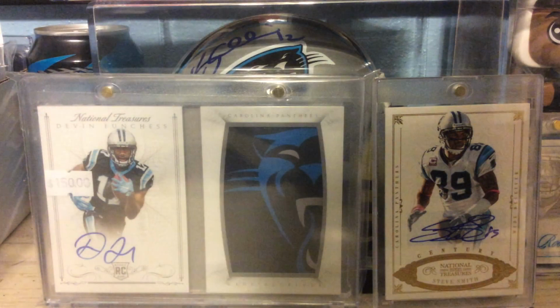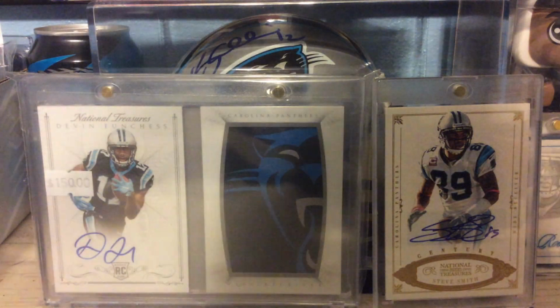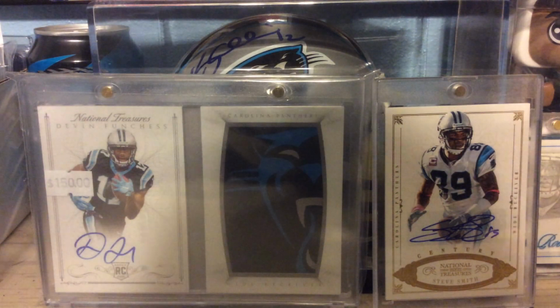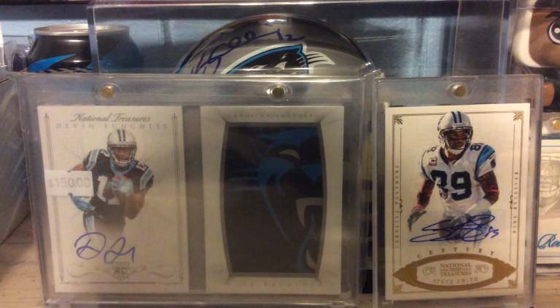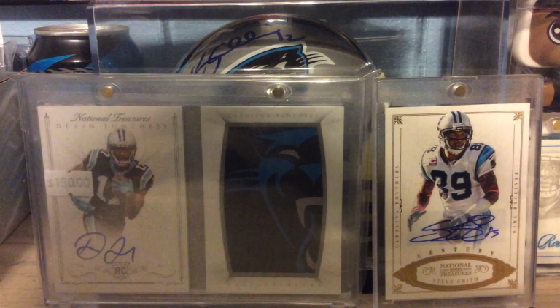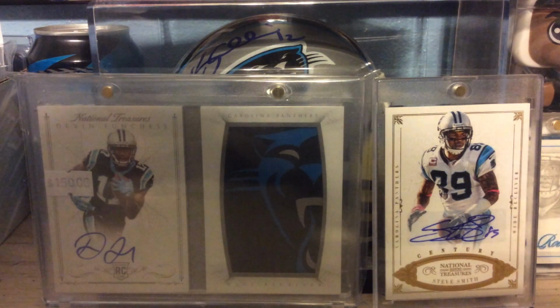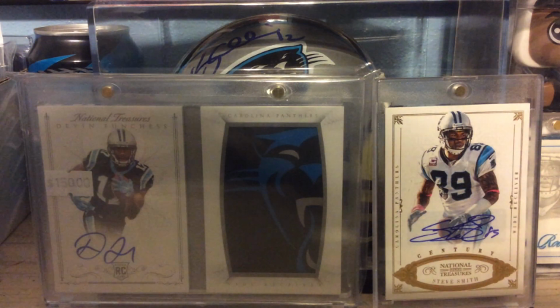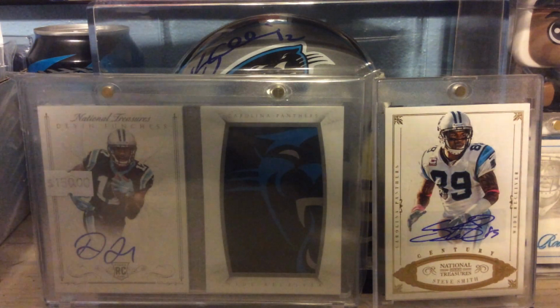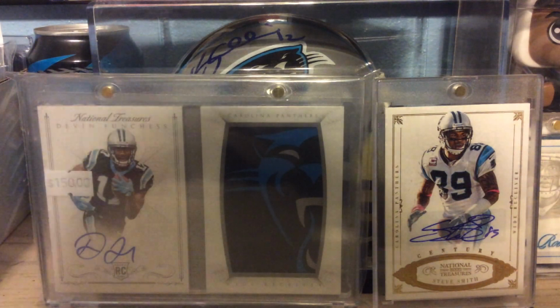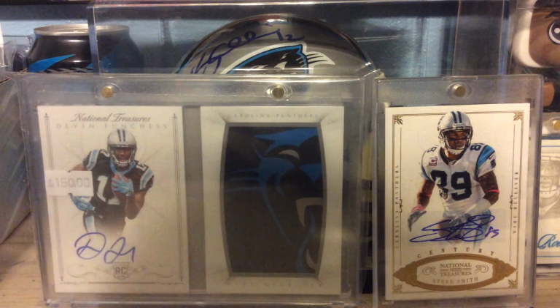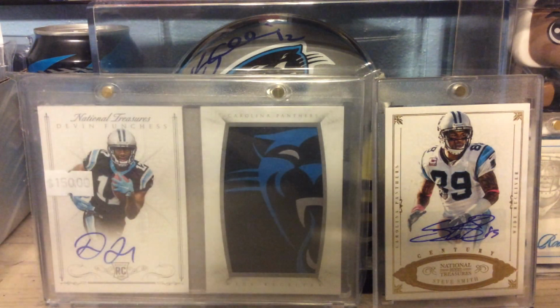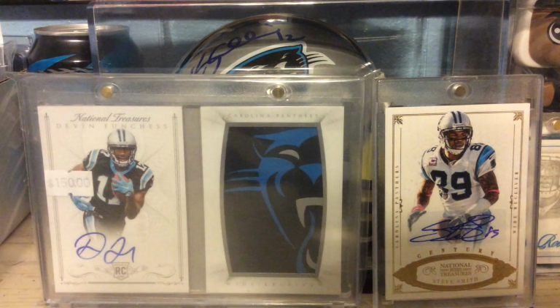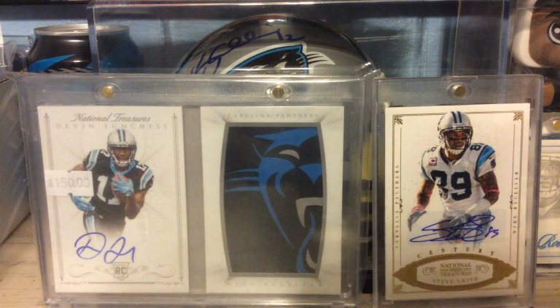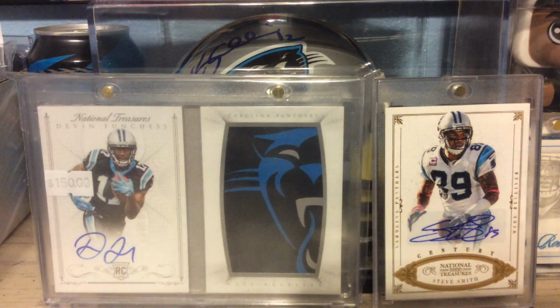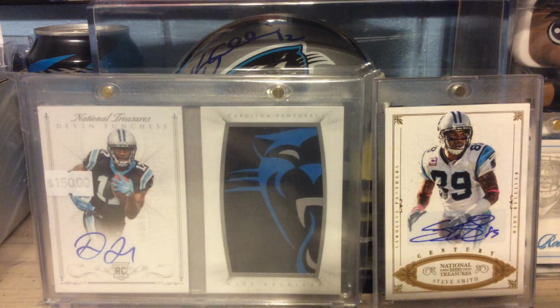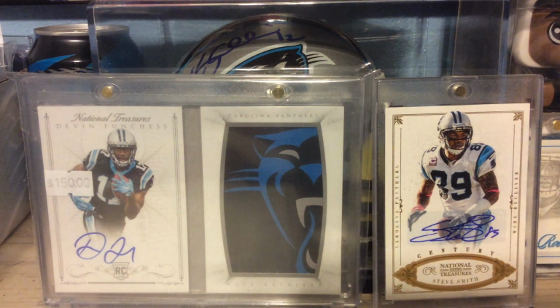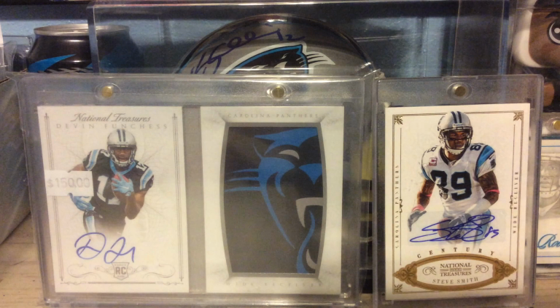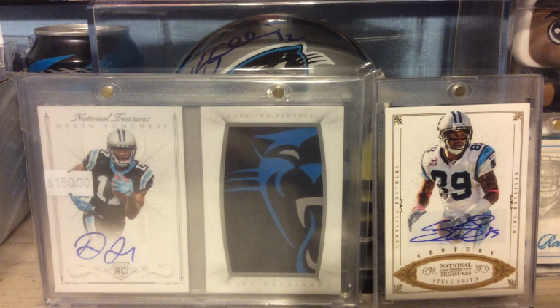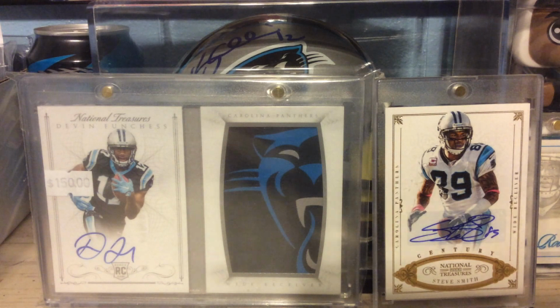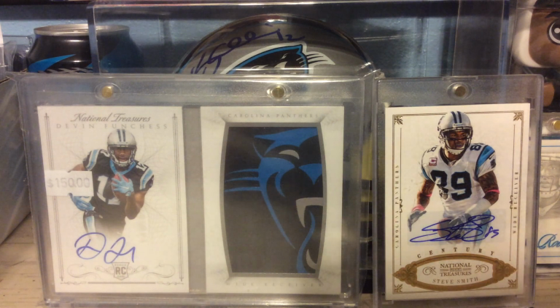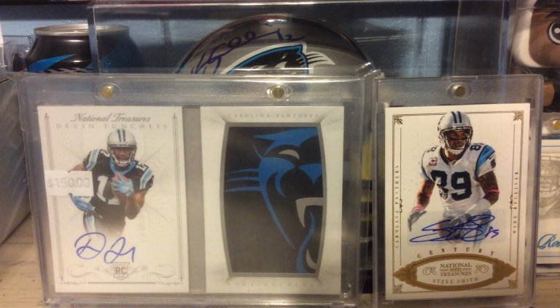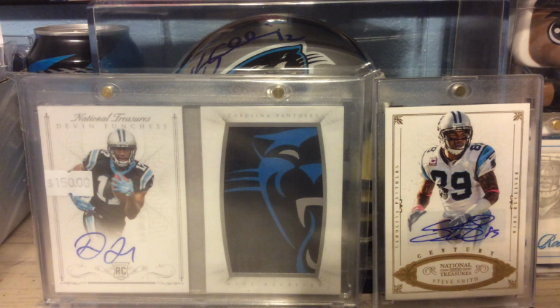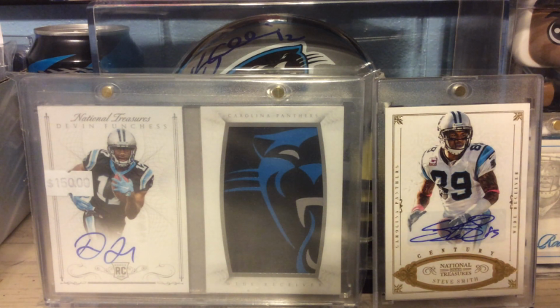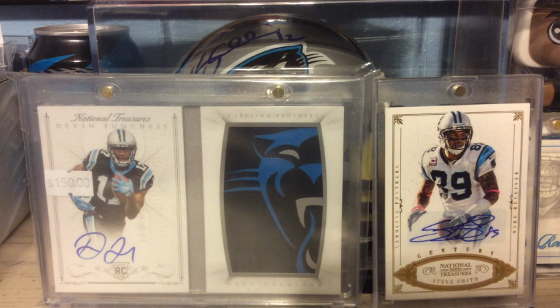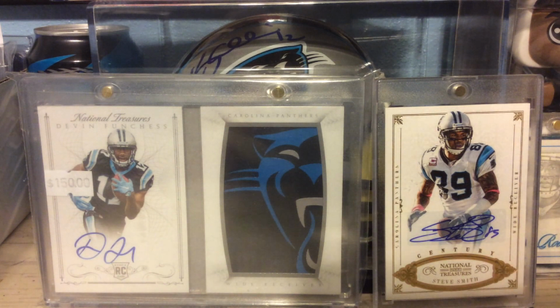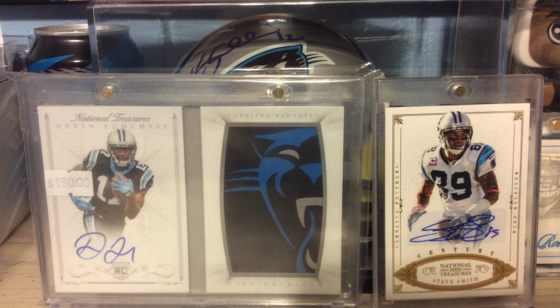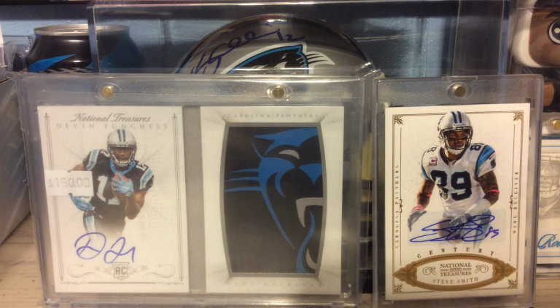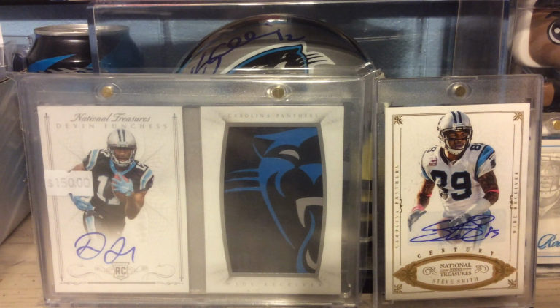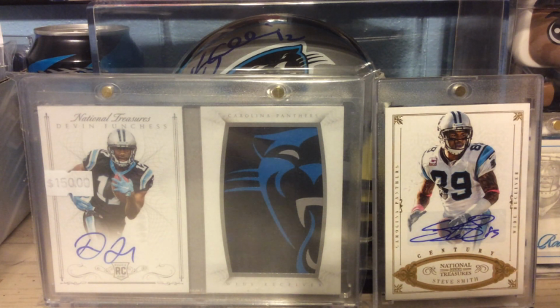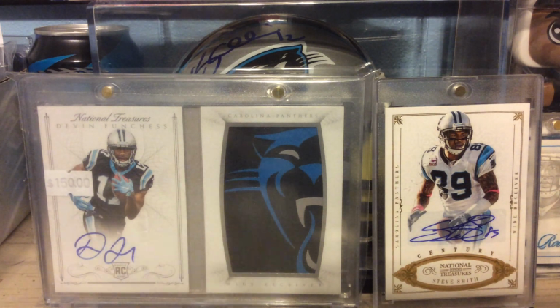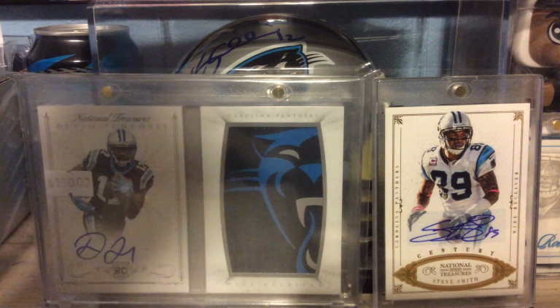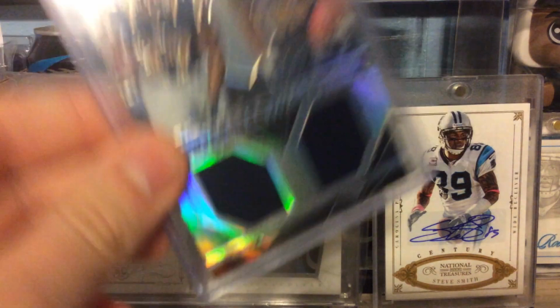Out of 2014 Spectra, this is a Dual Rookie Relic of Trey Mason and Todd Gurley, numbered to 199.